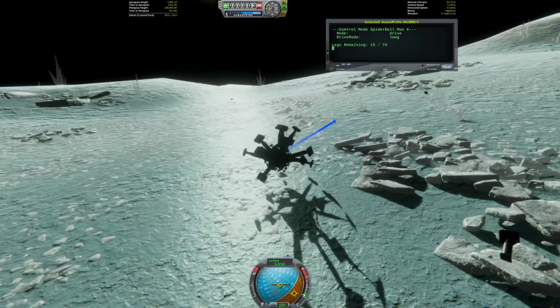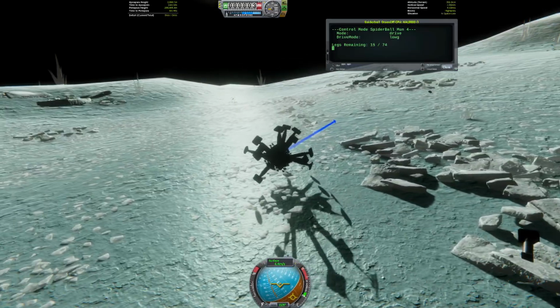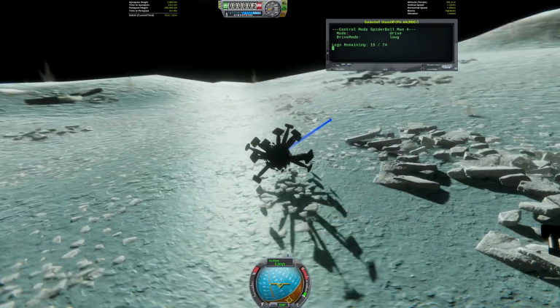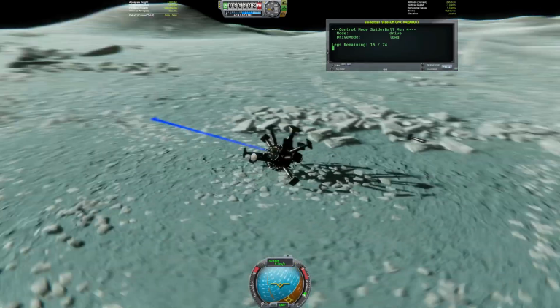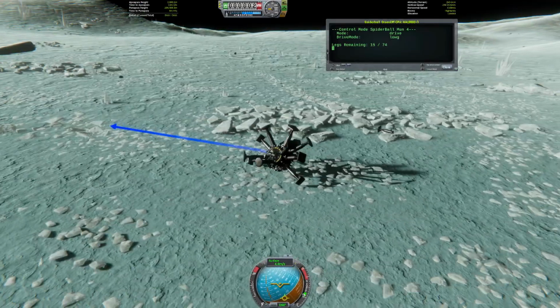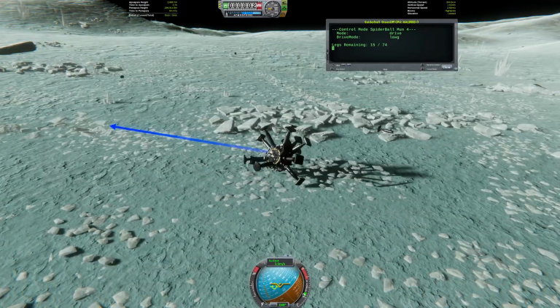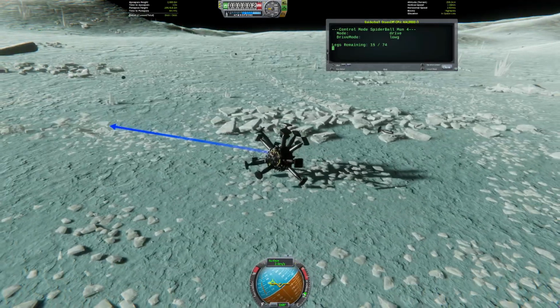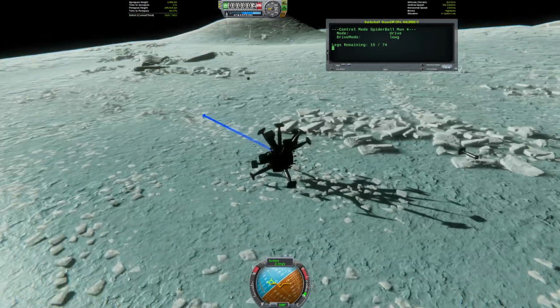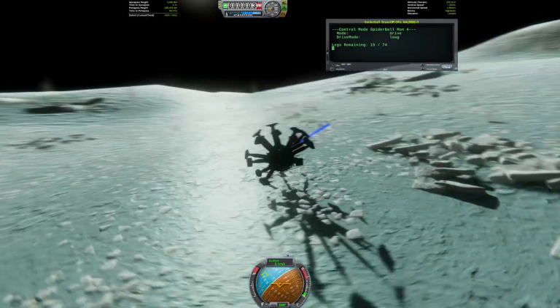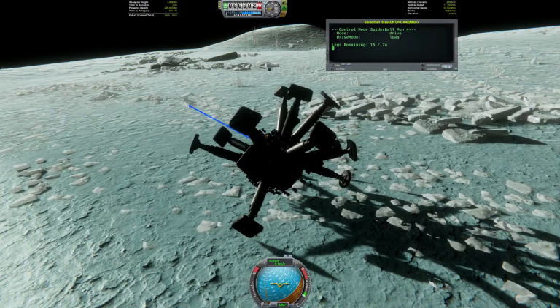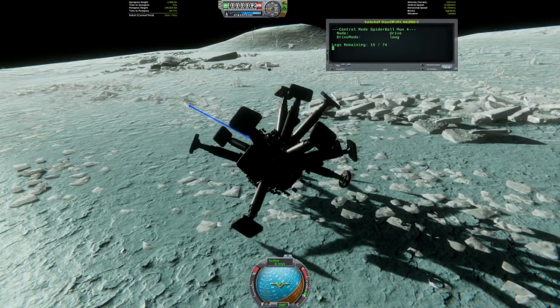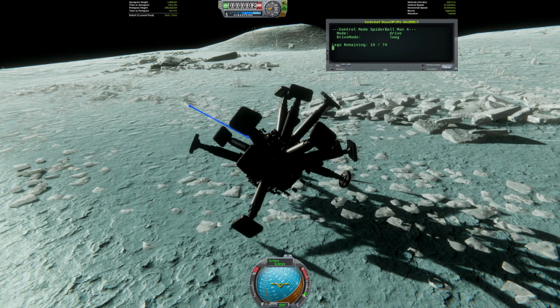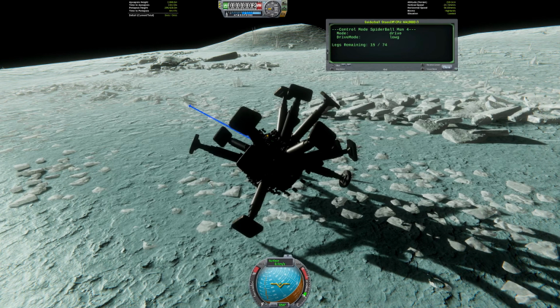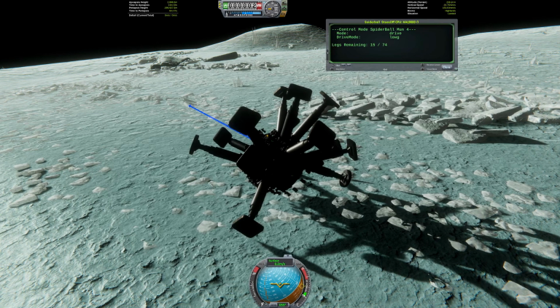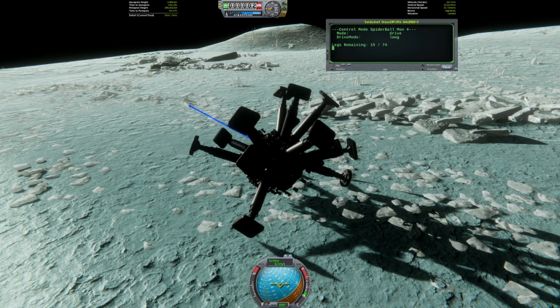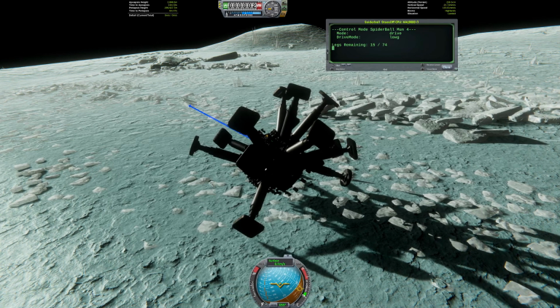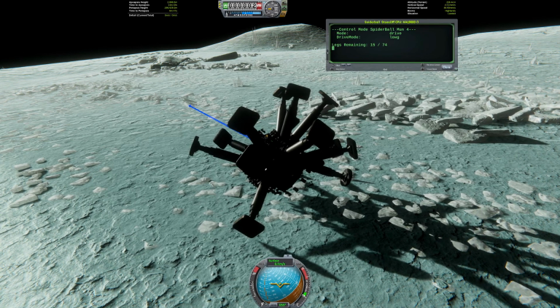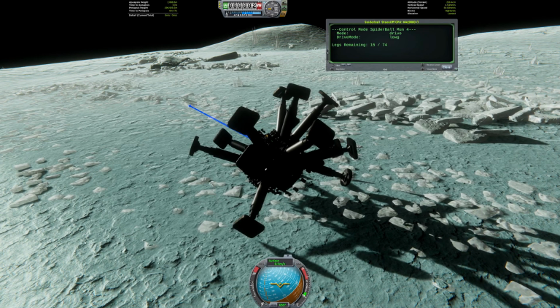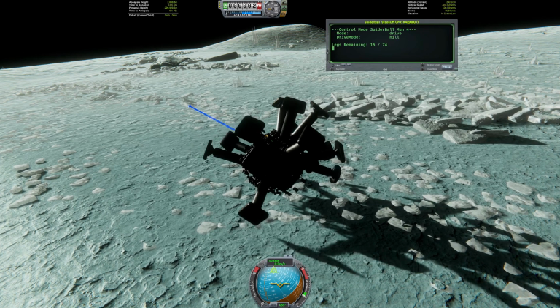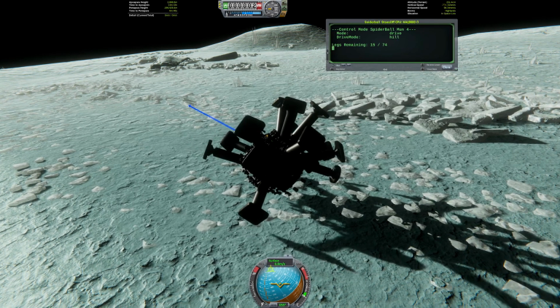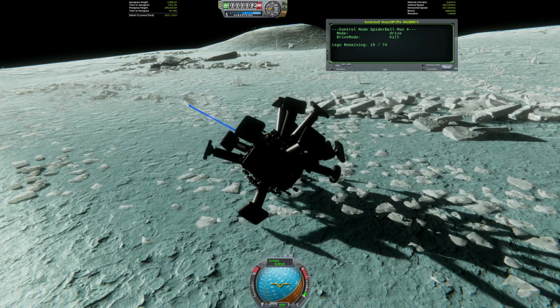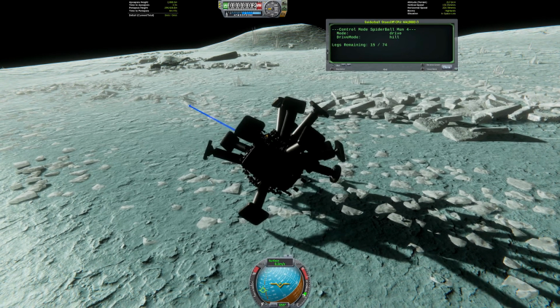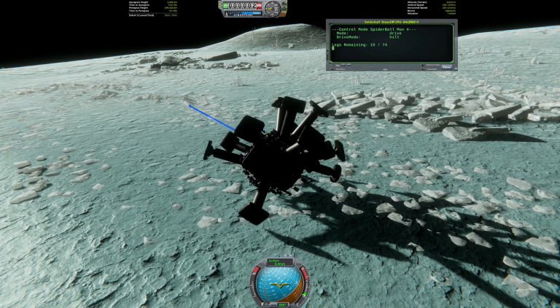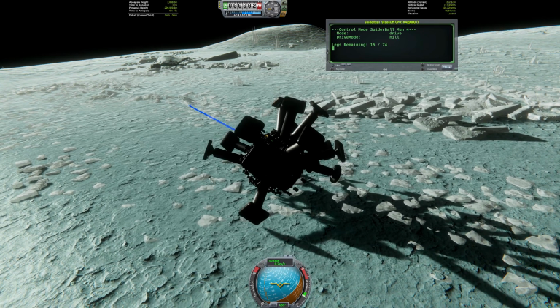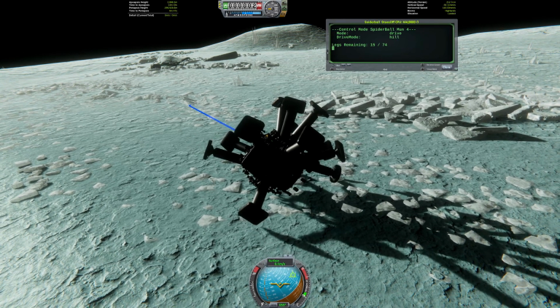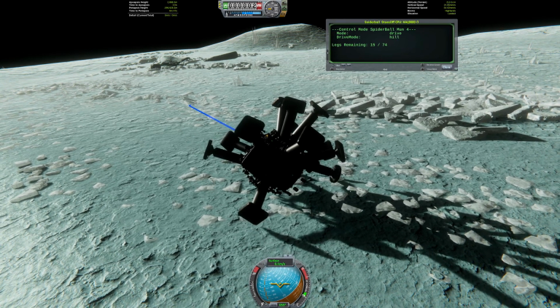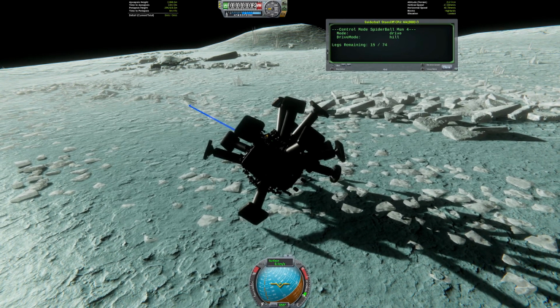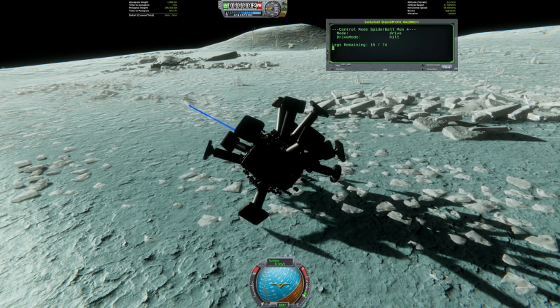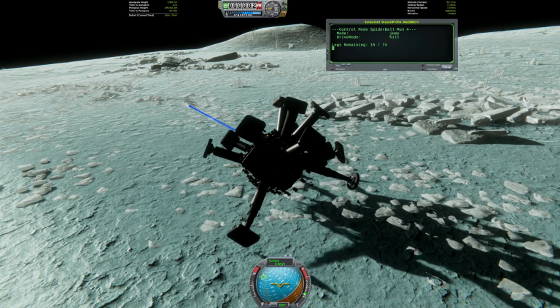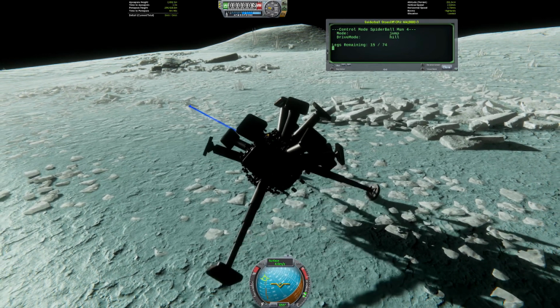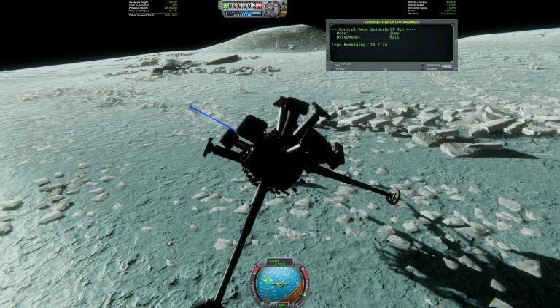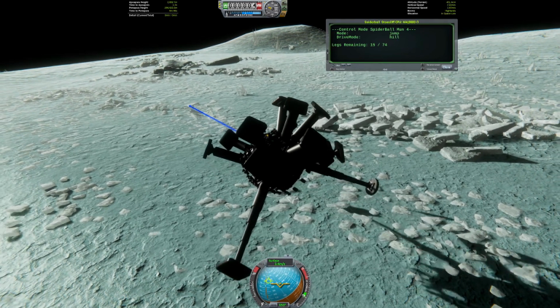The rover has experienced some bad luck on the randomness of lost legs and is already stuck, but I'm going to bring it back to life by switching drive modes.